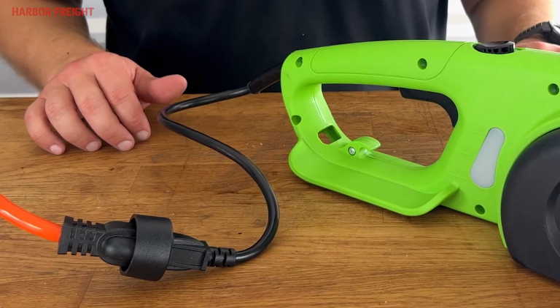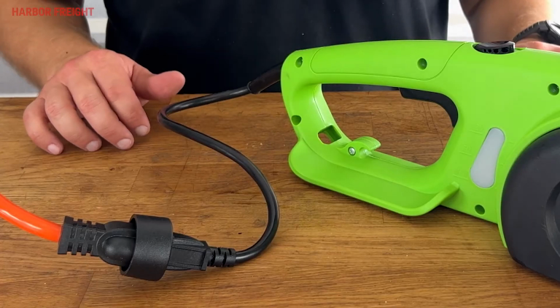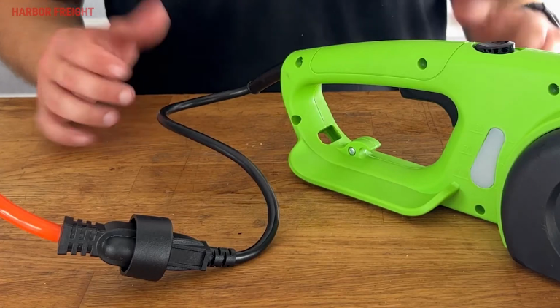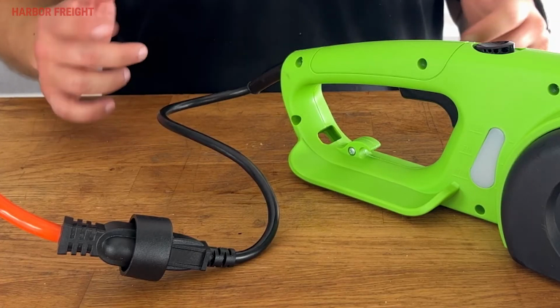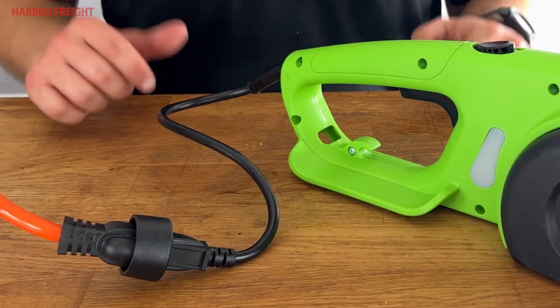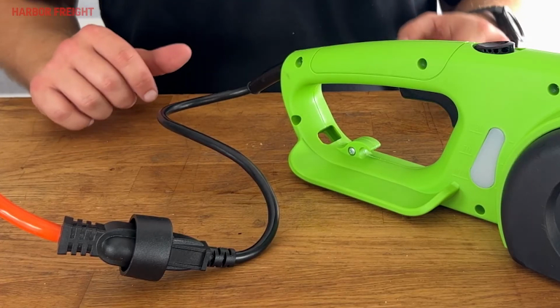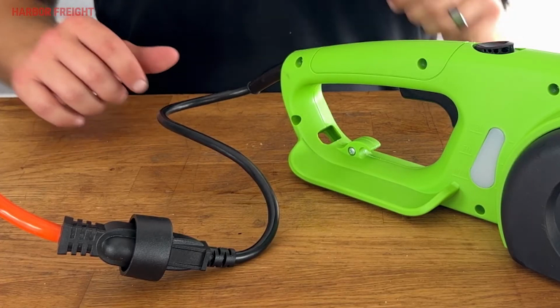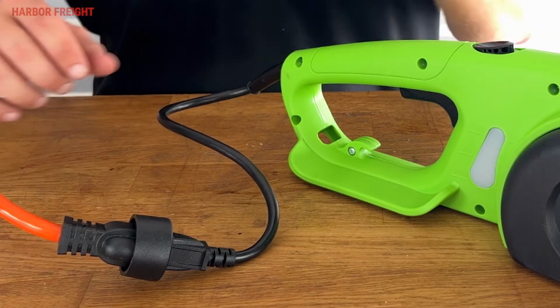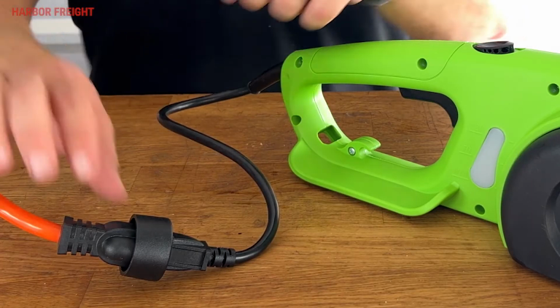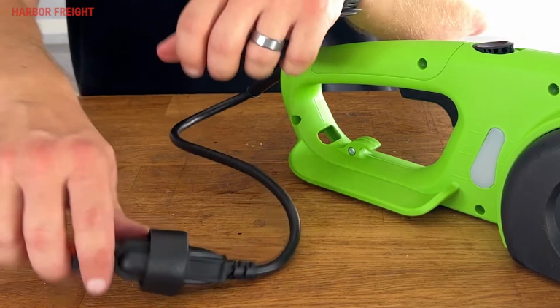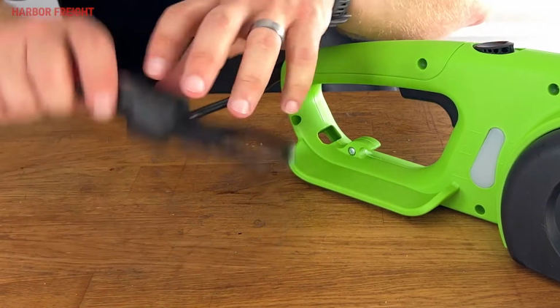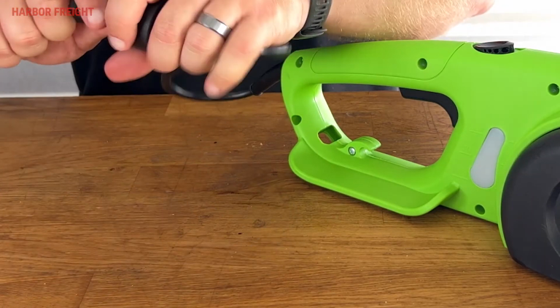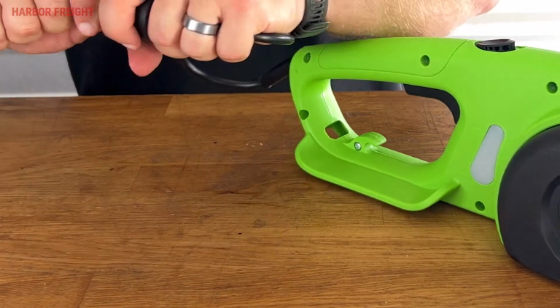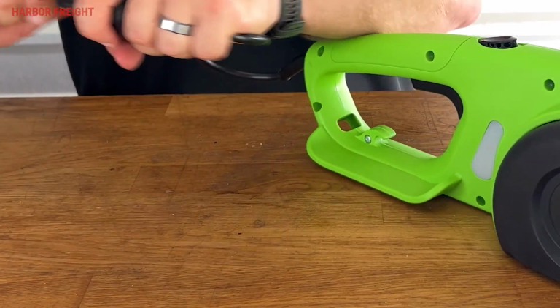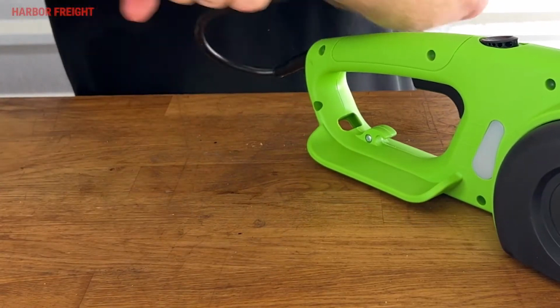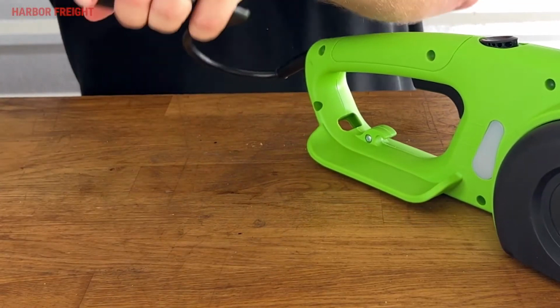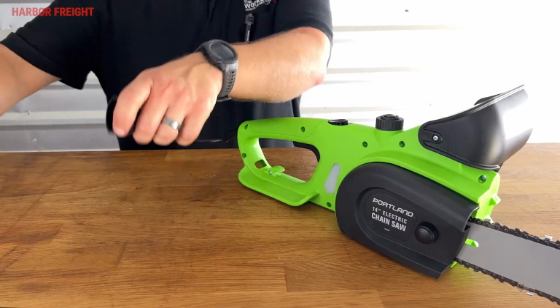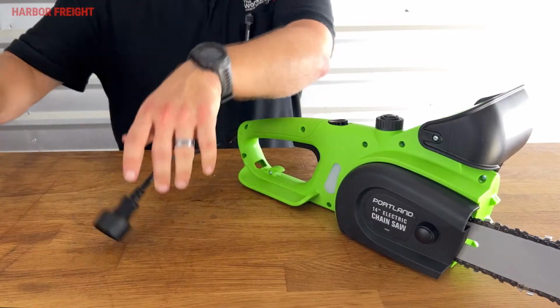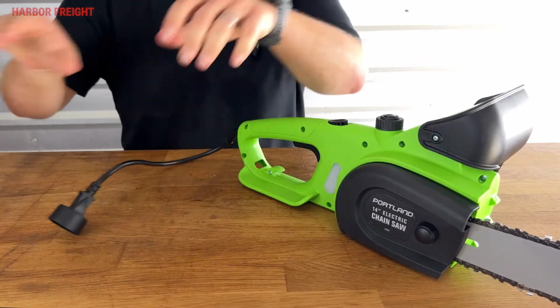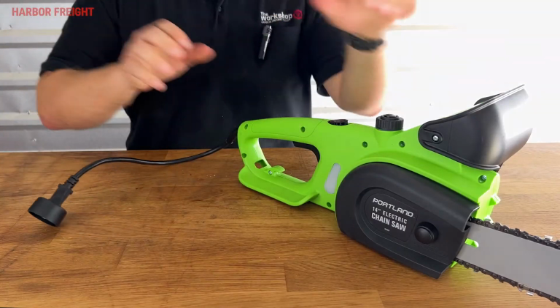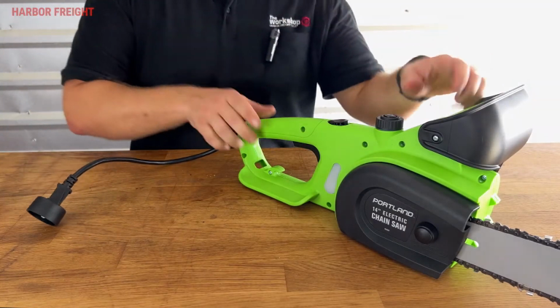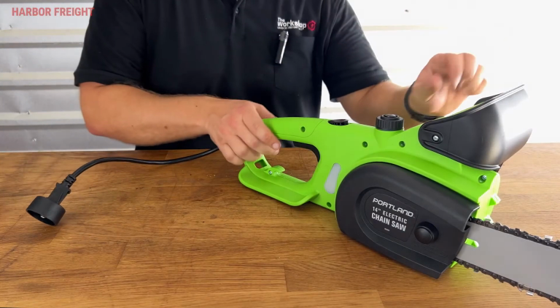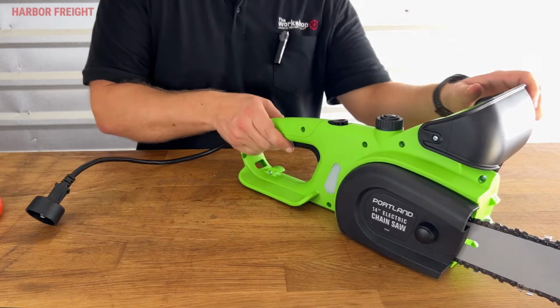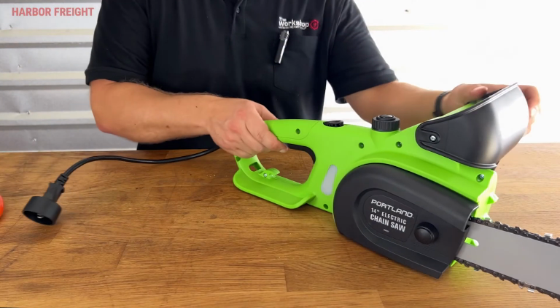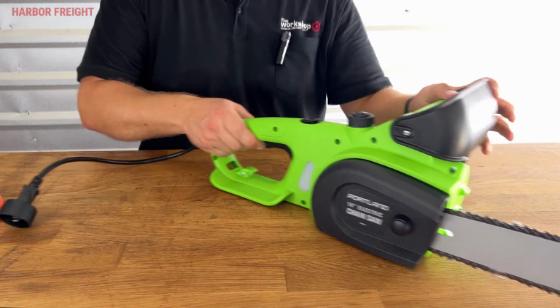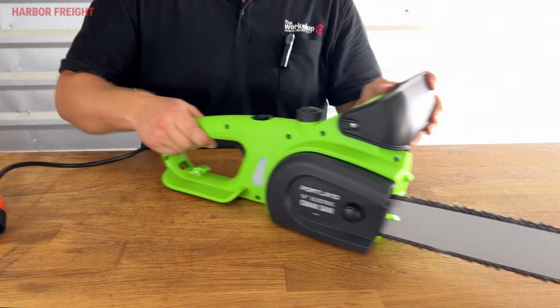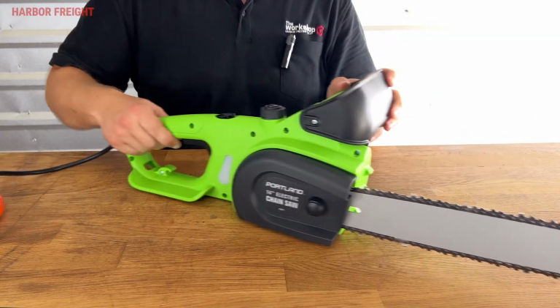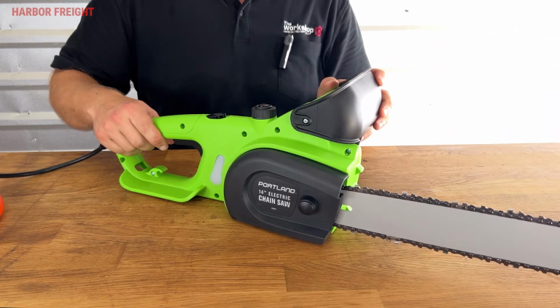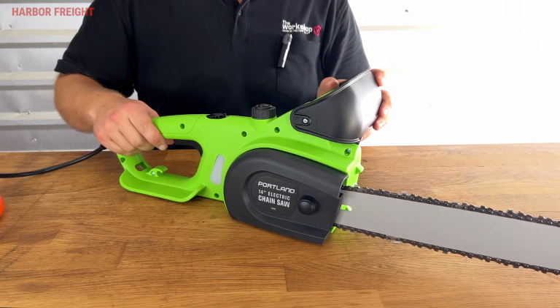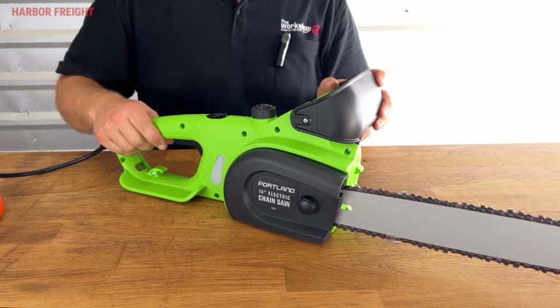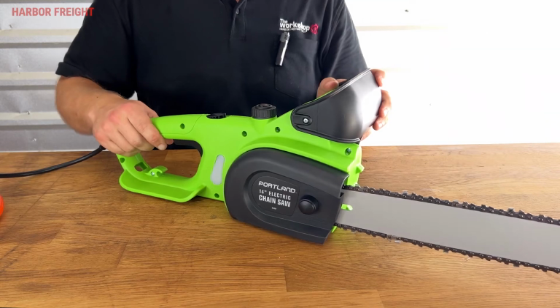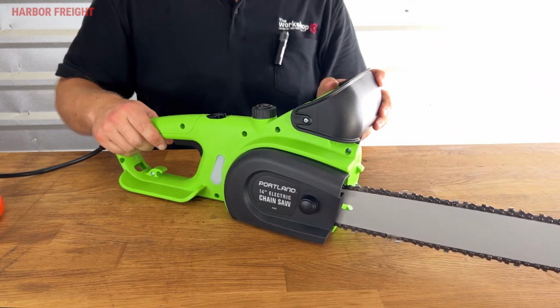First, make sure the saw is fully powered down by disconnecting the power cord. Next, set the chainsaw on a smooth, level surface.